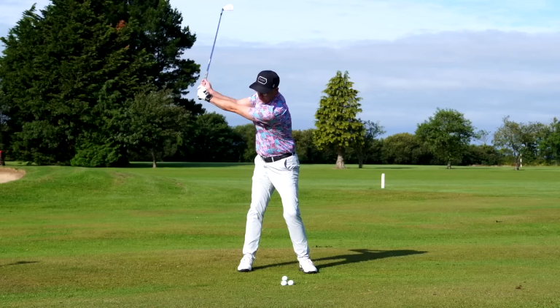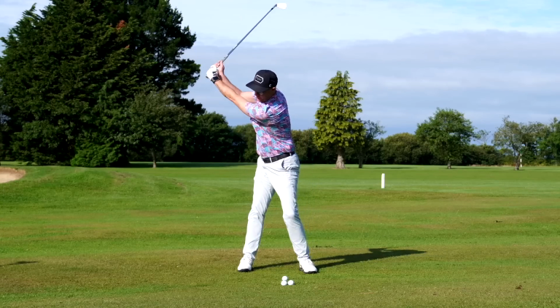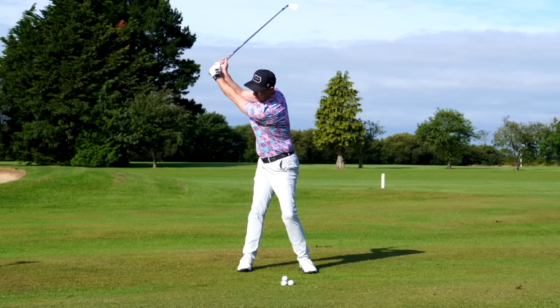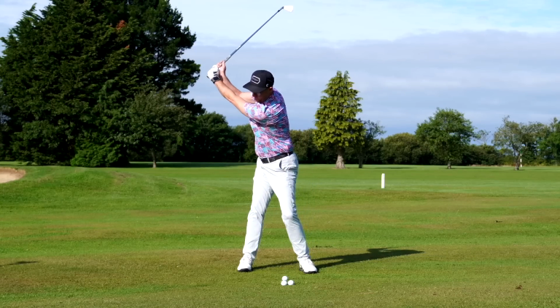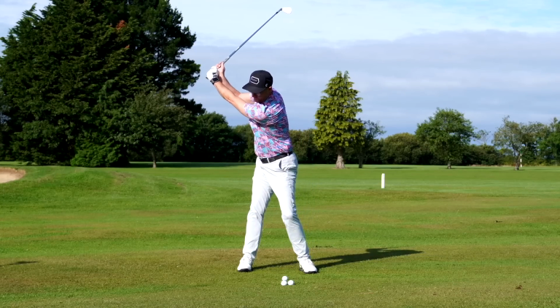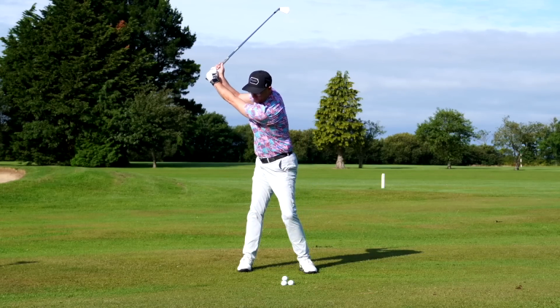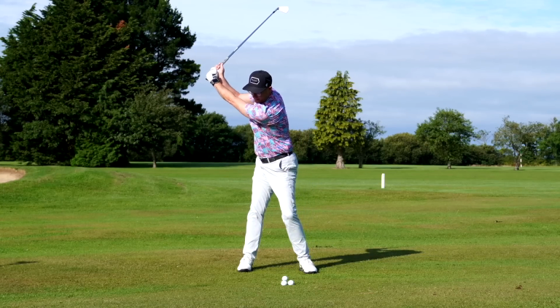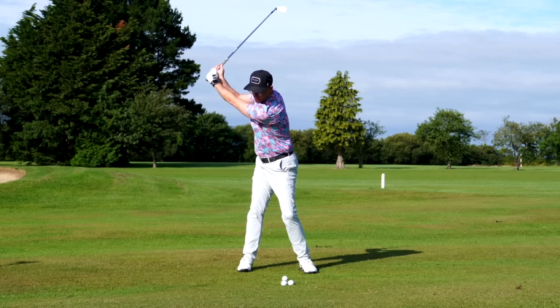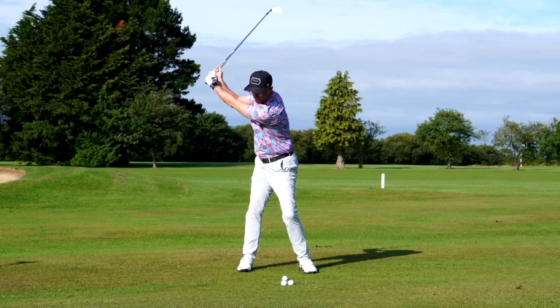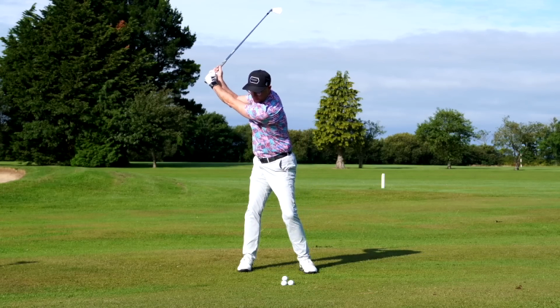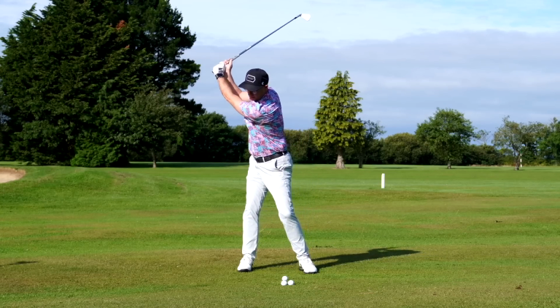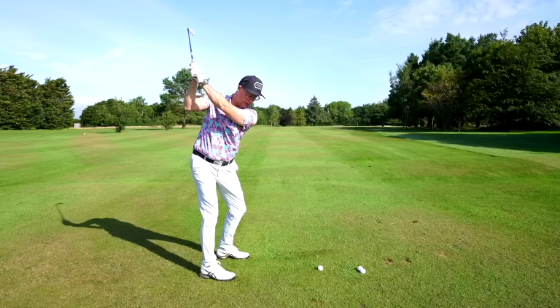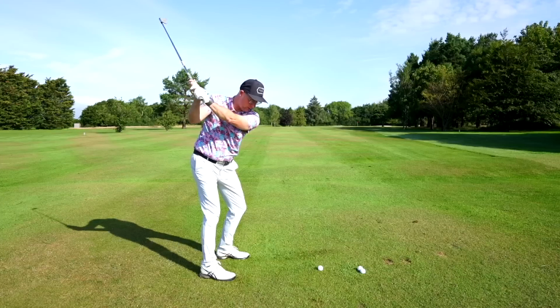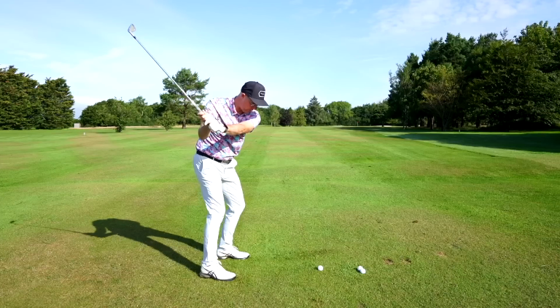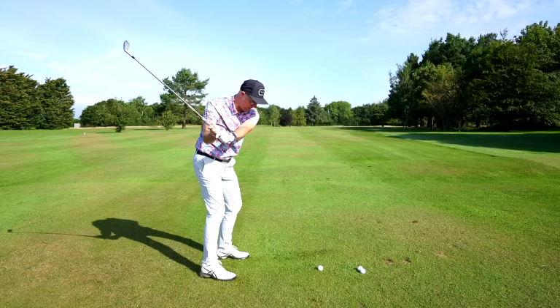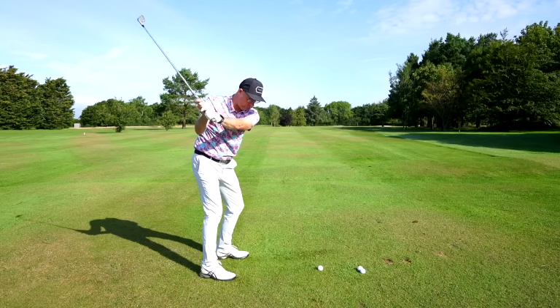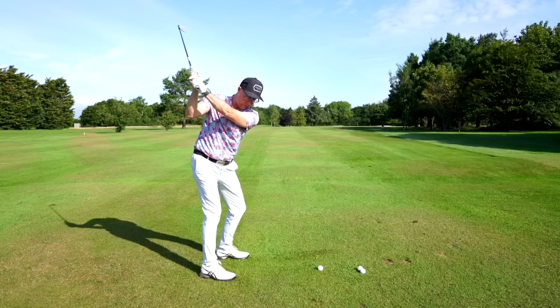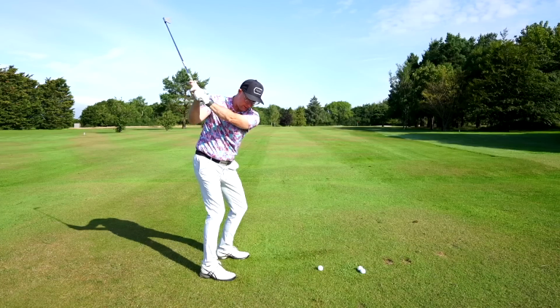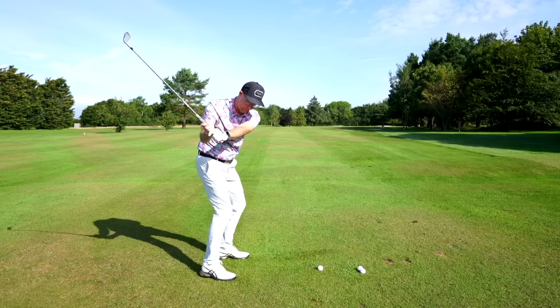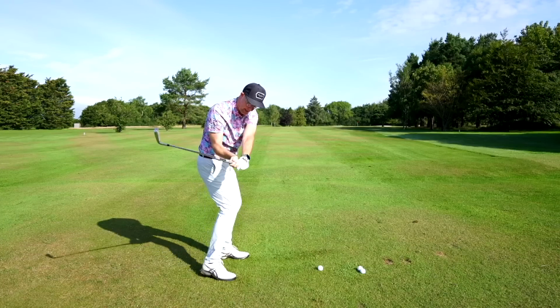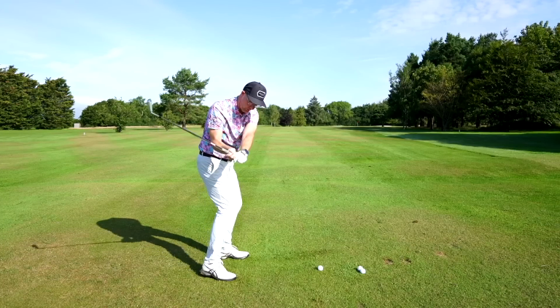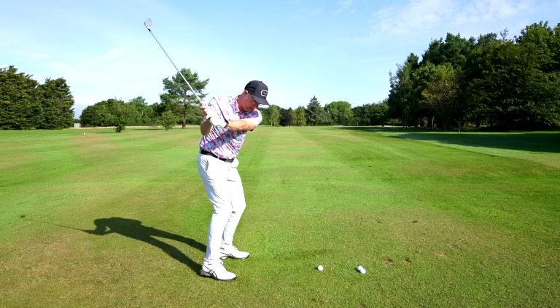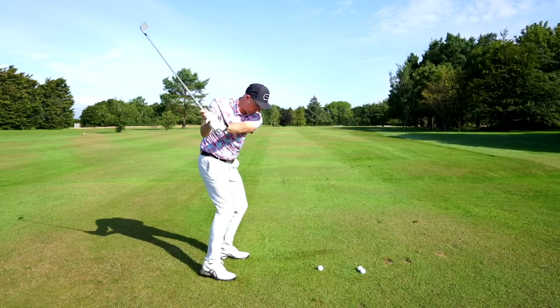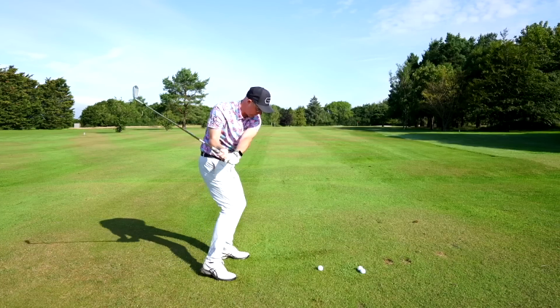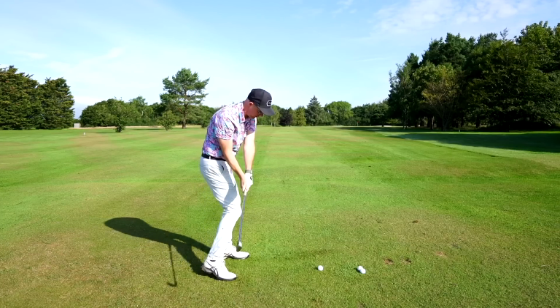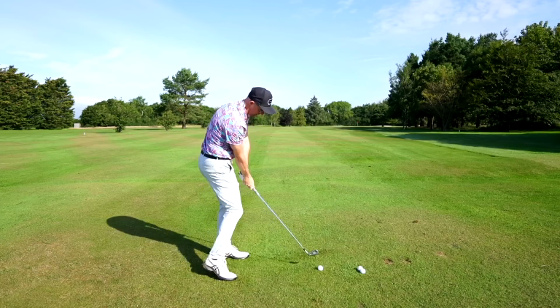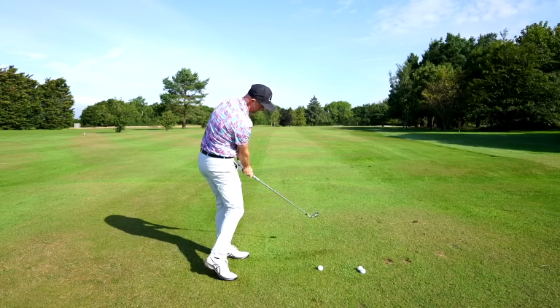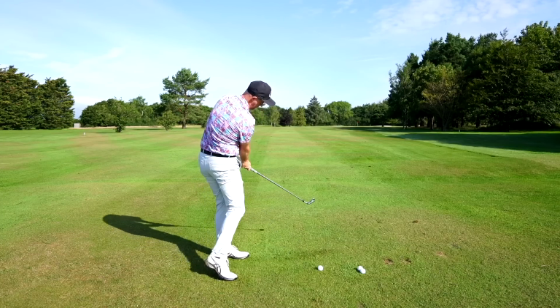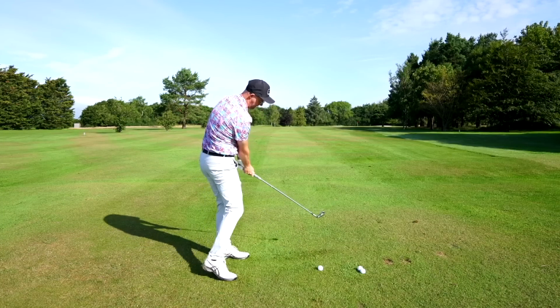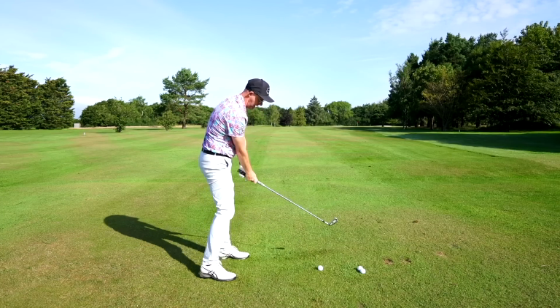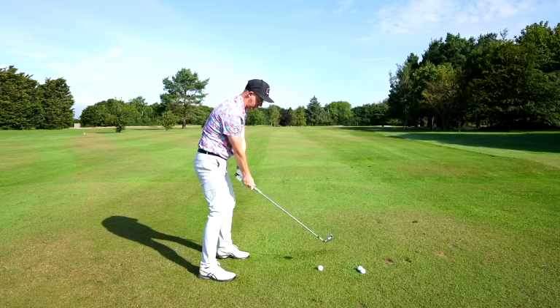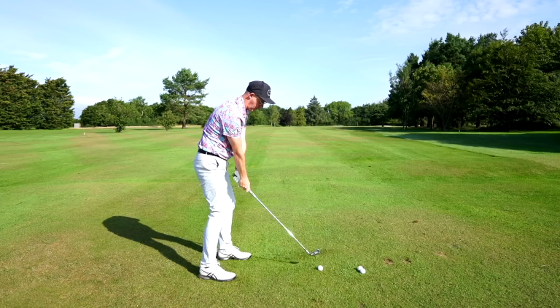Less trail elbow bend is what's going to allow you to create that width on the backswing, and hopefully follow a similar pattern on the downswing — which is where we see the better pass from.